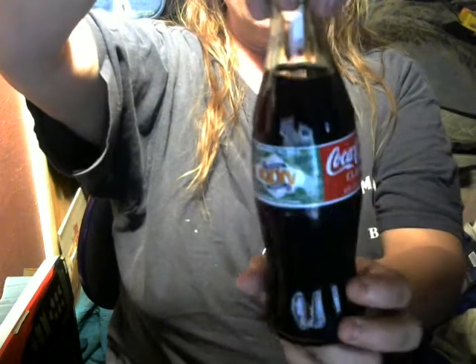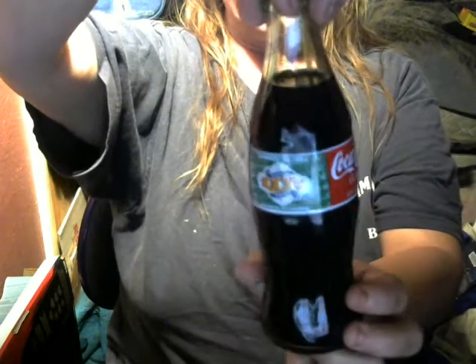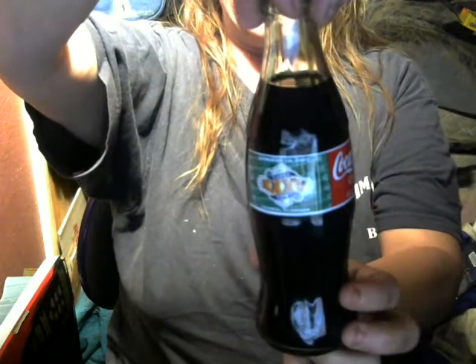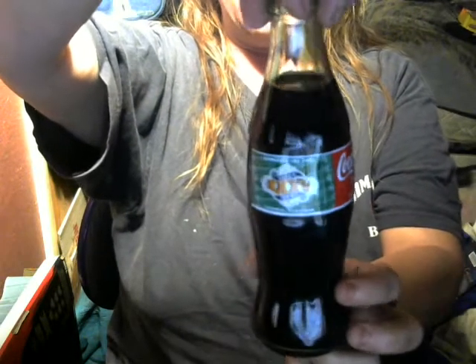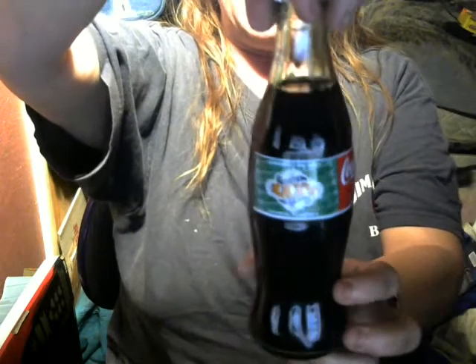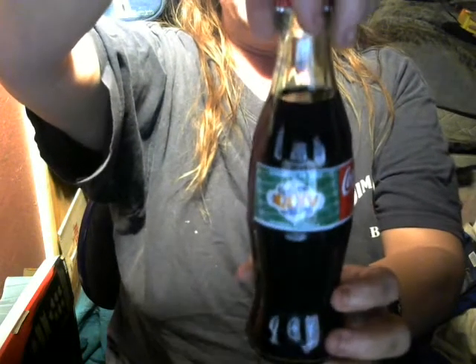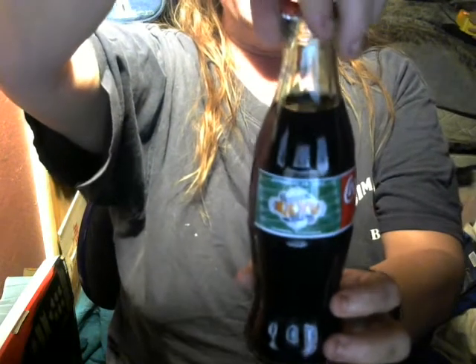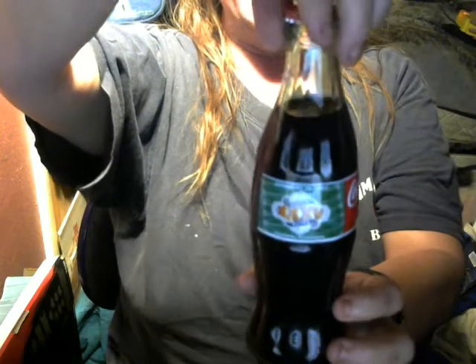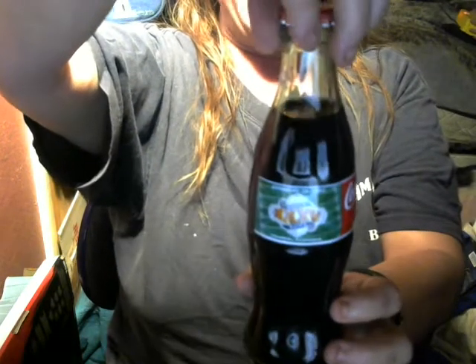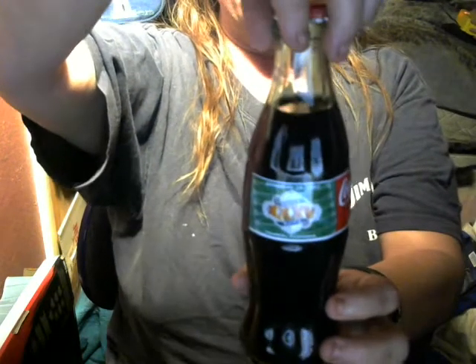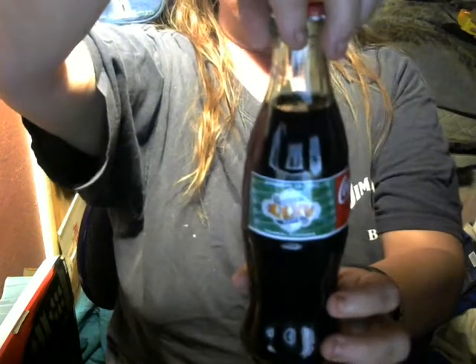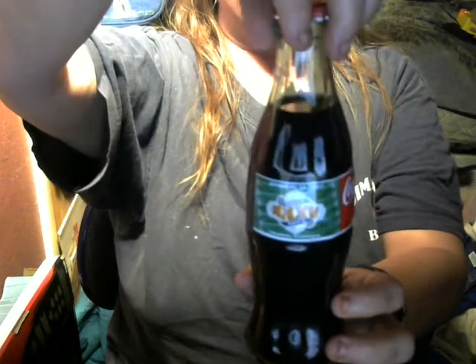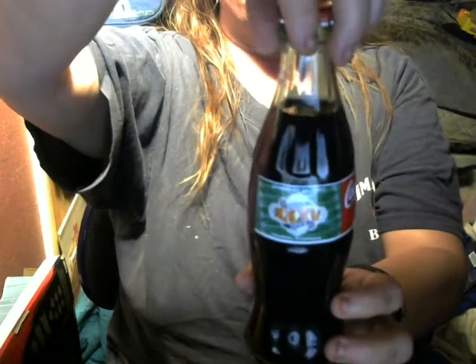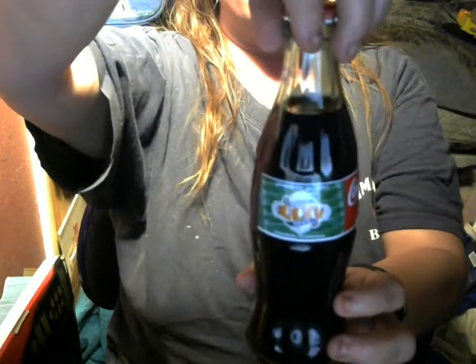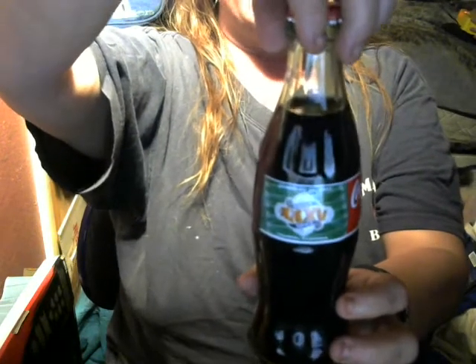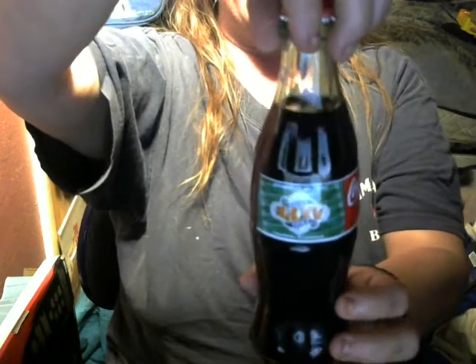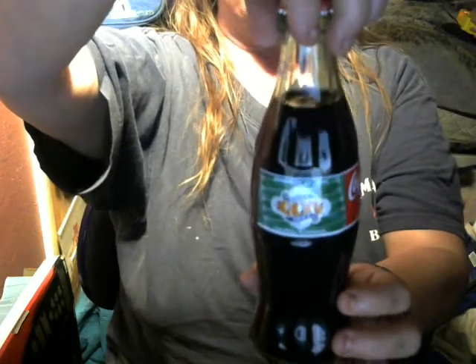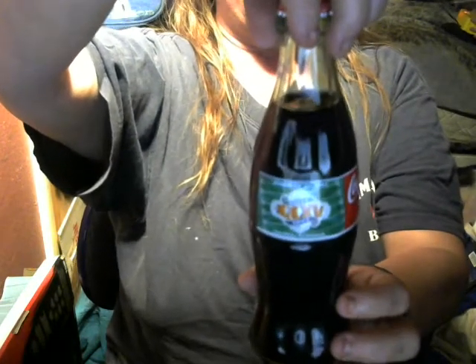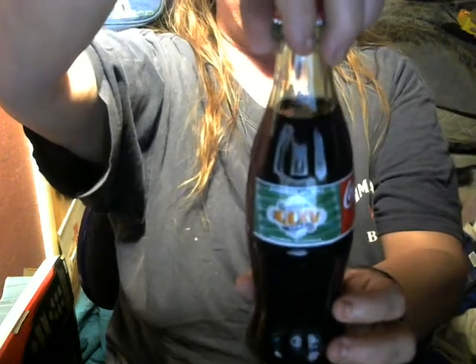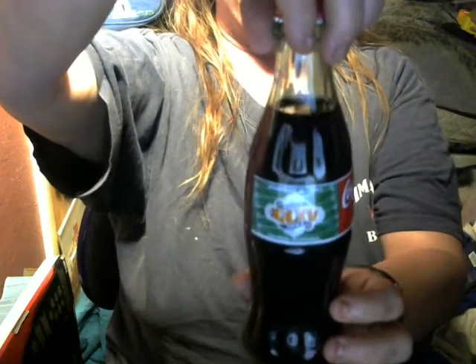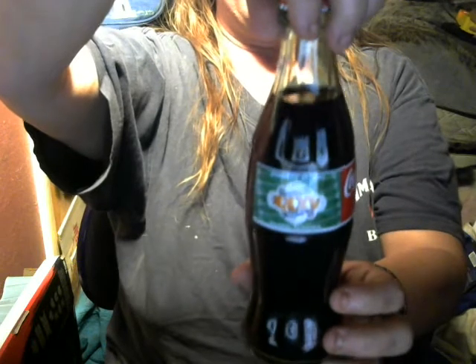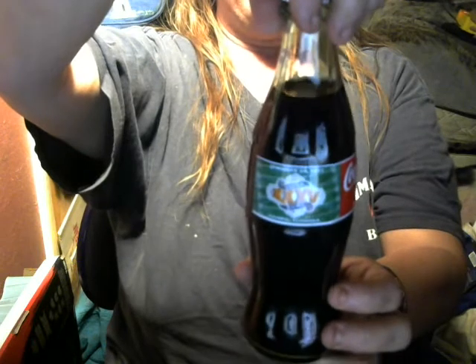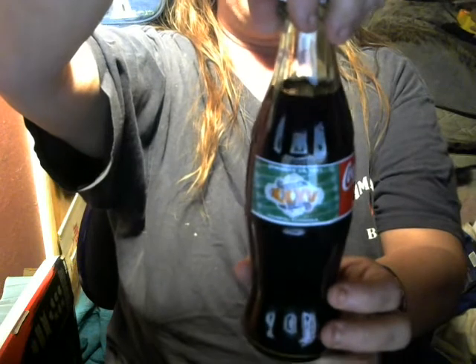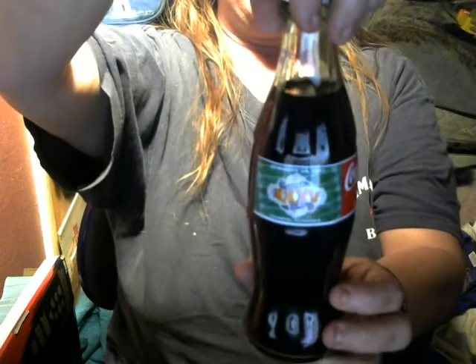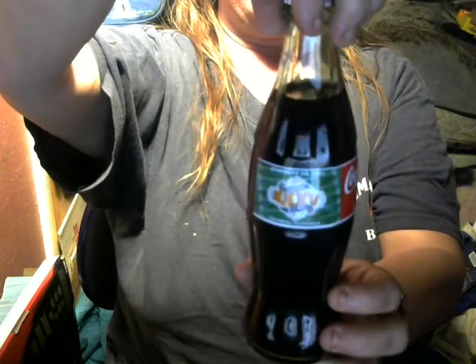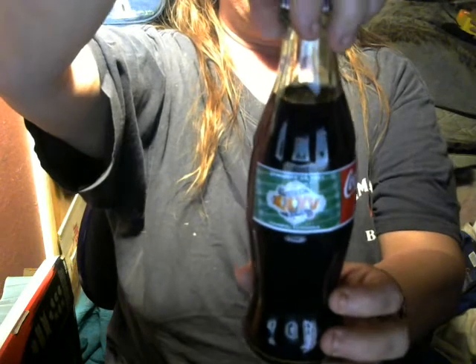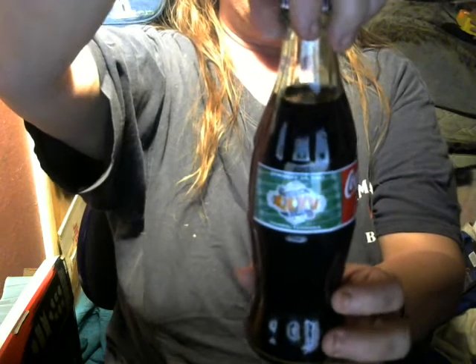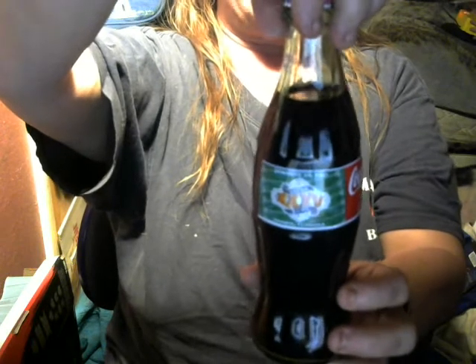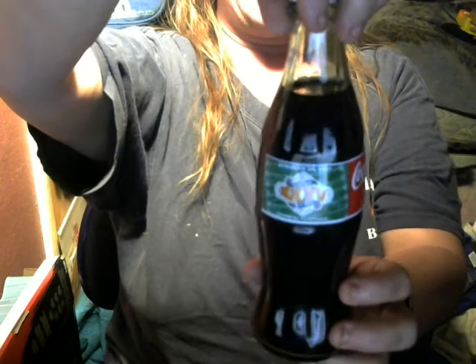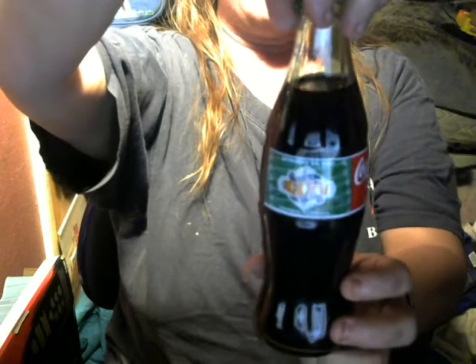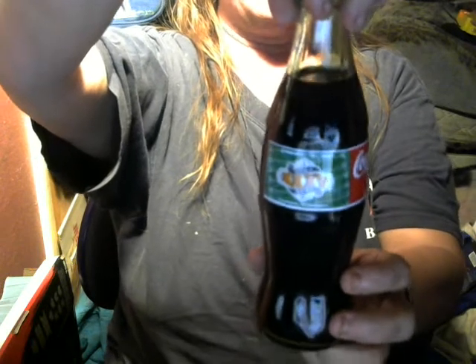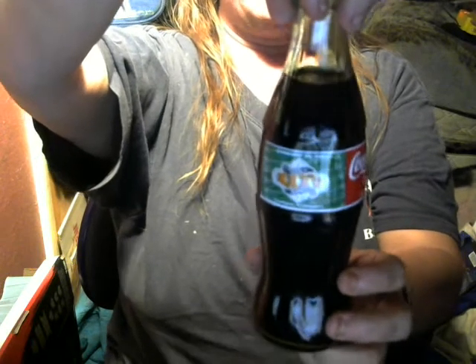Look at that, guys. It still has the Coke in it from 2001.